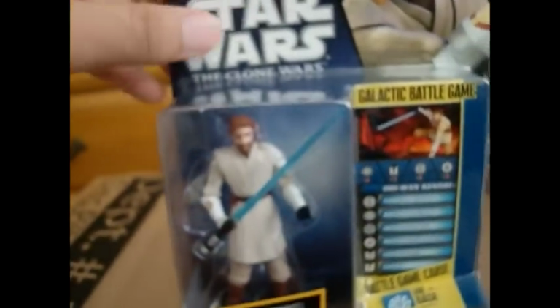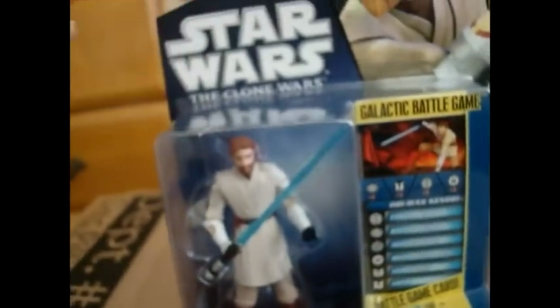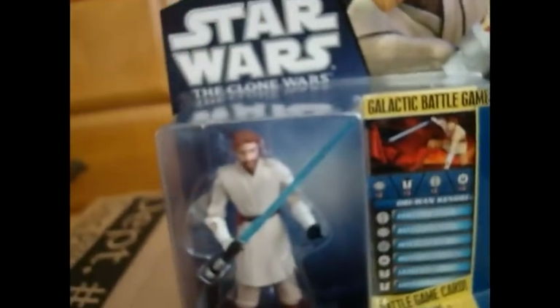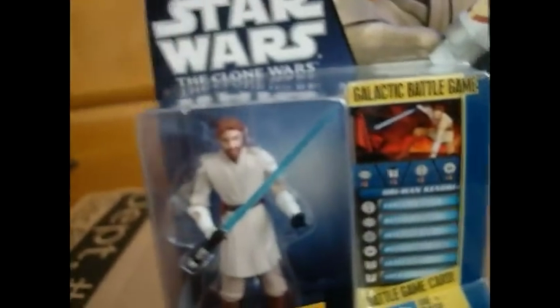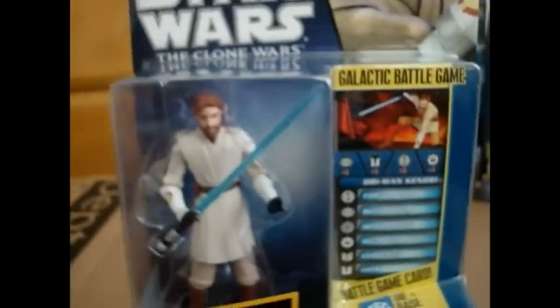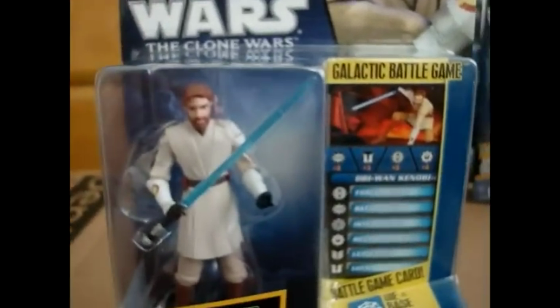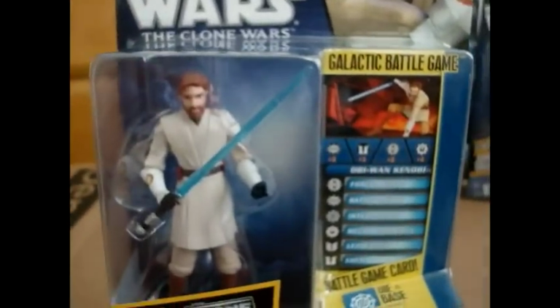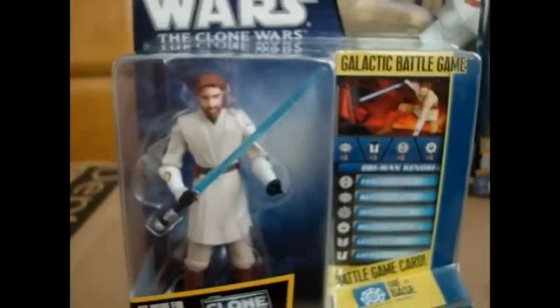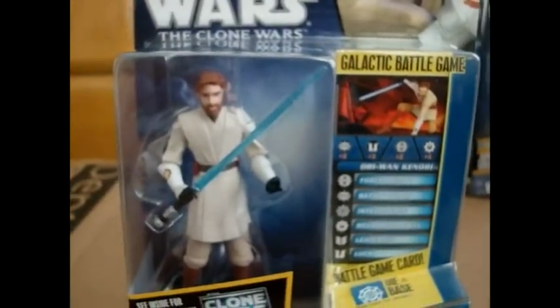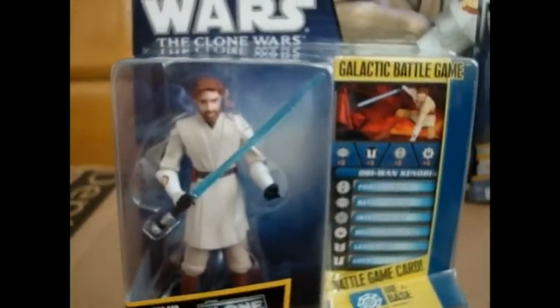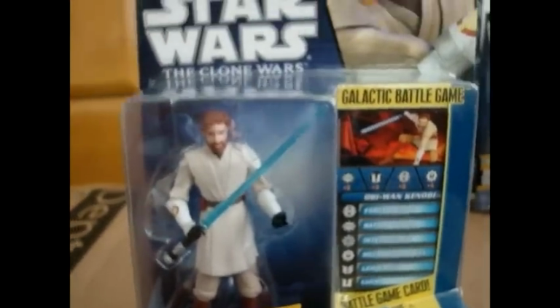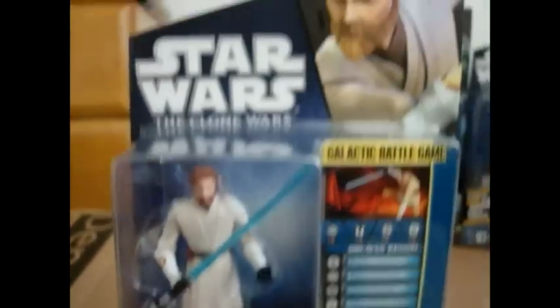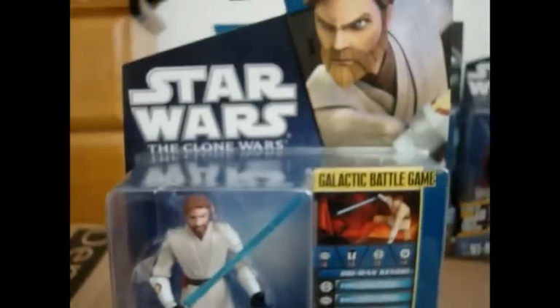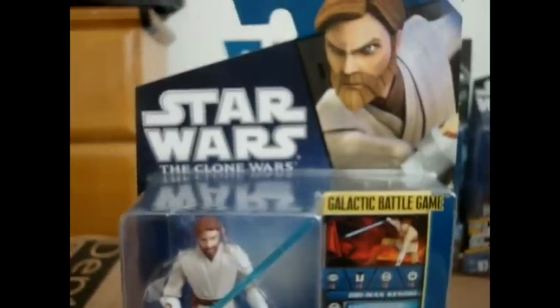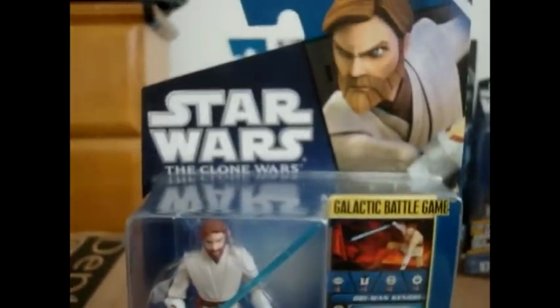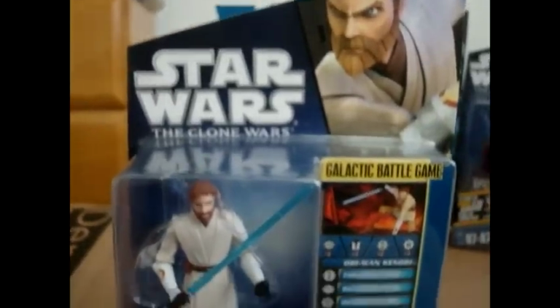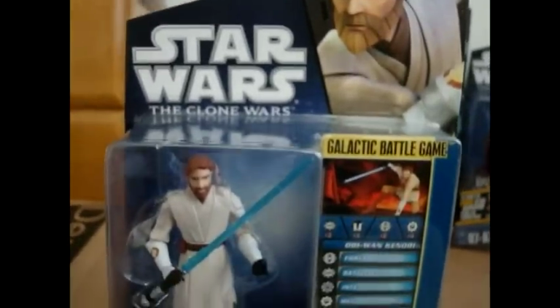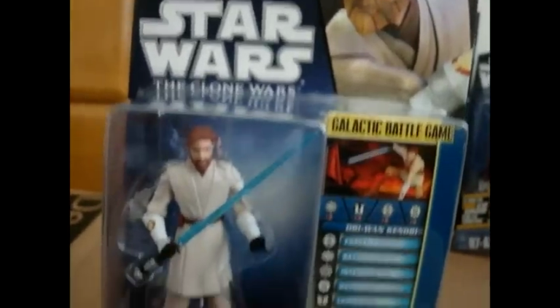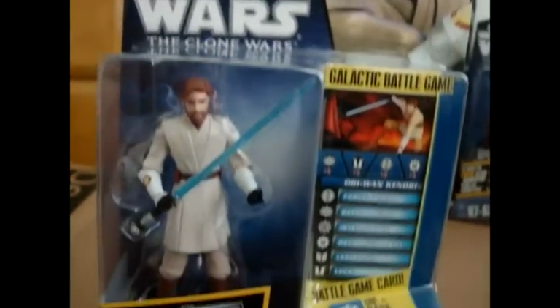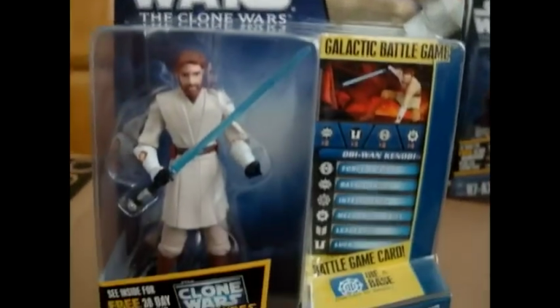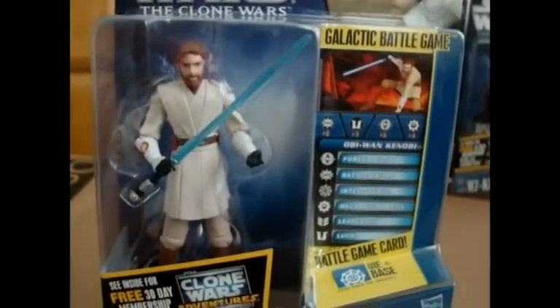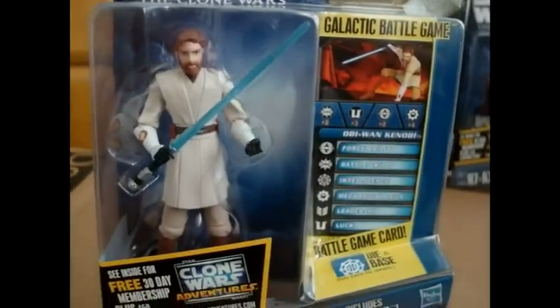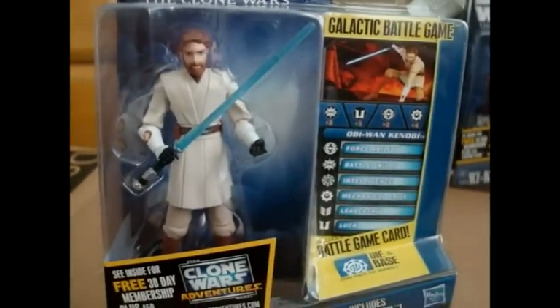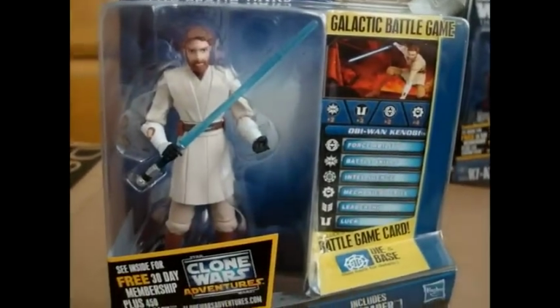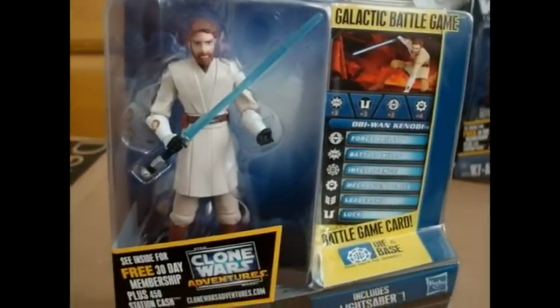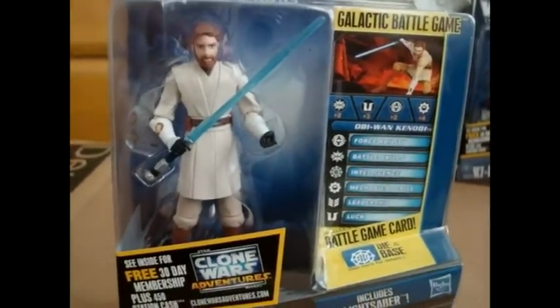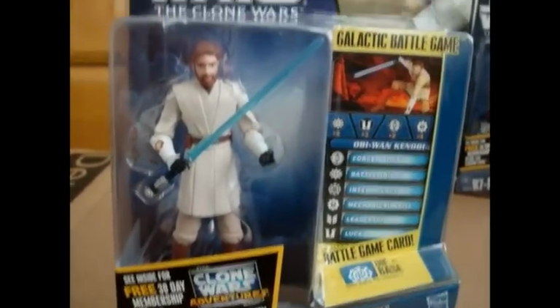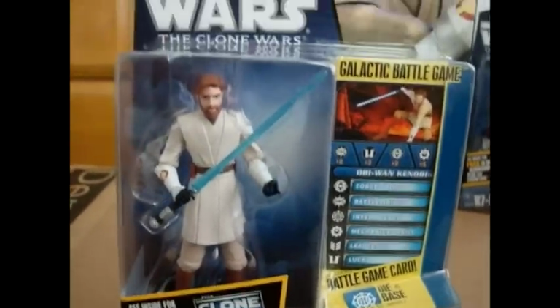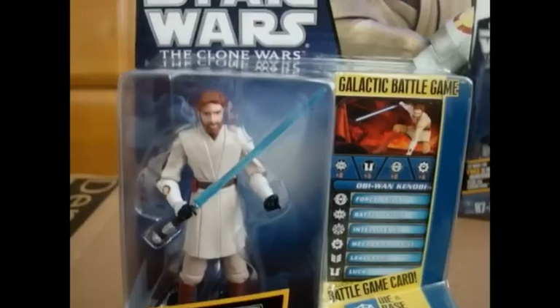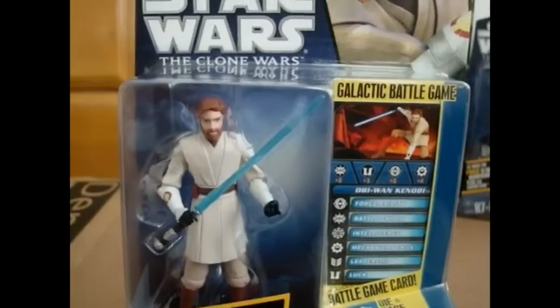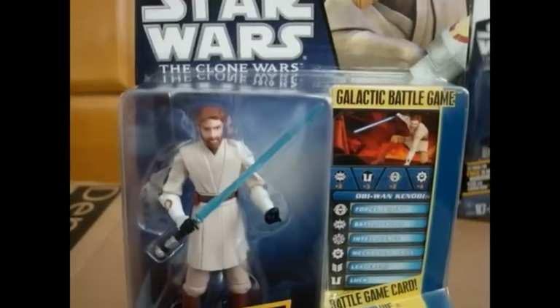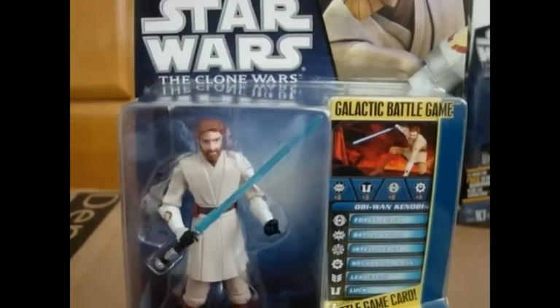Overall, the packaging is really nice. I like it very much.